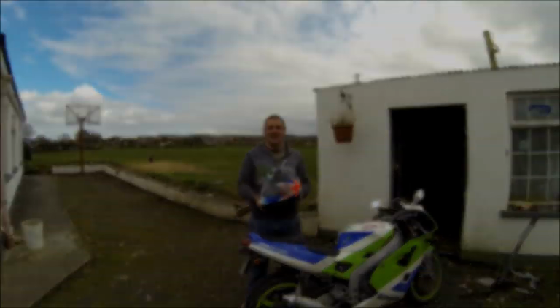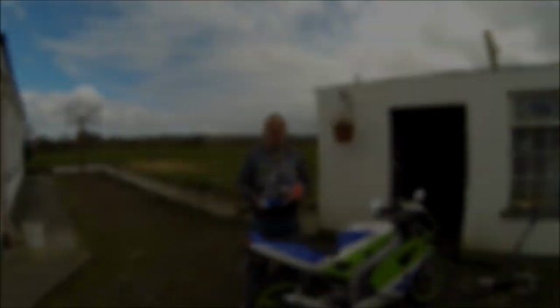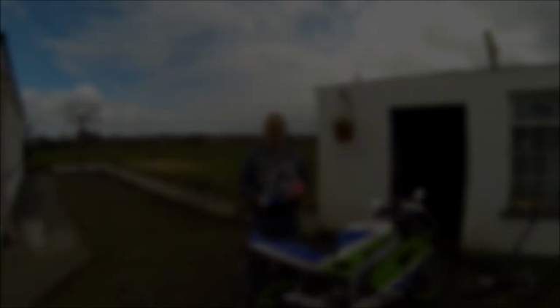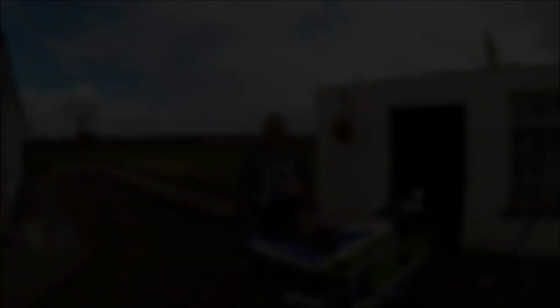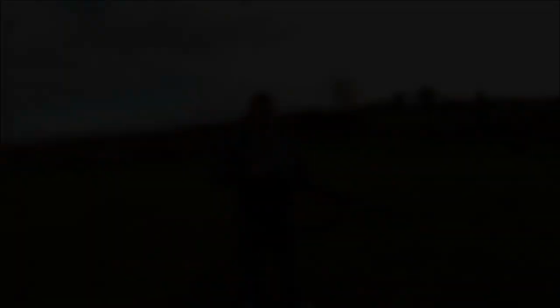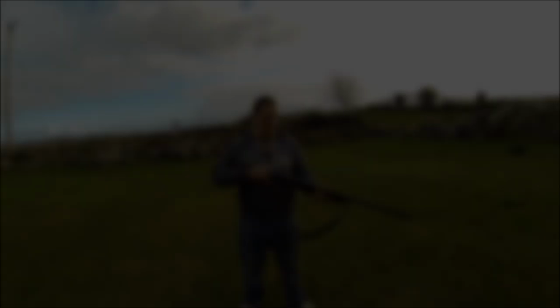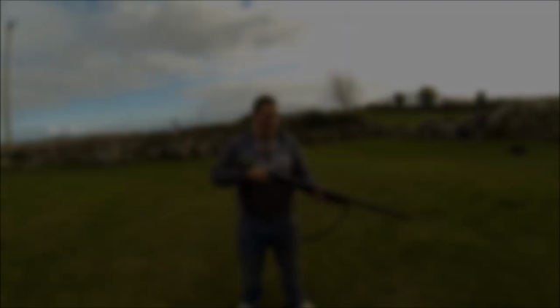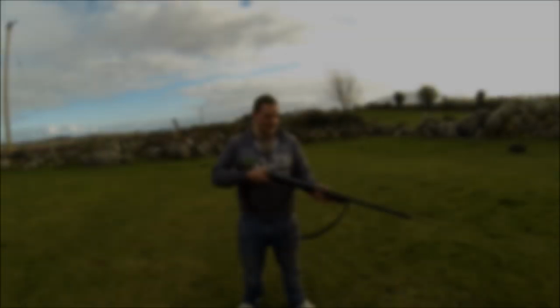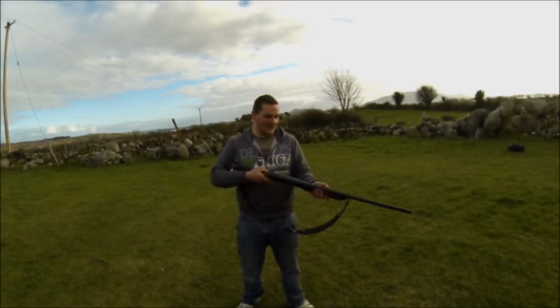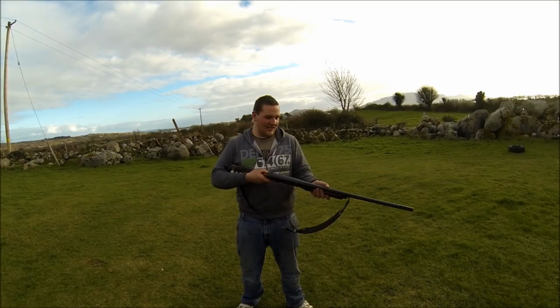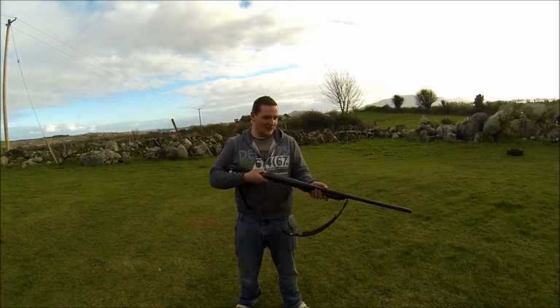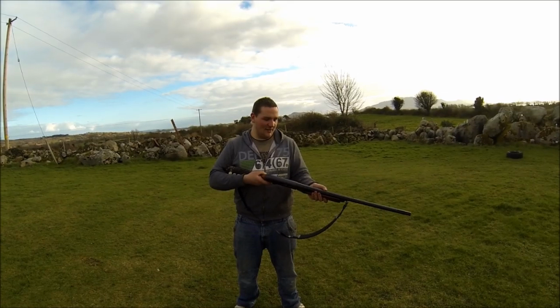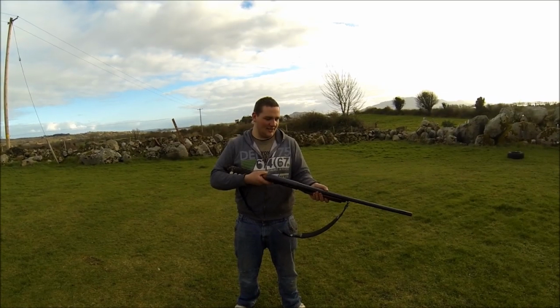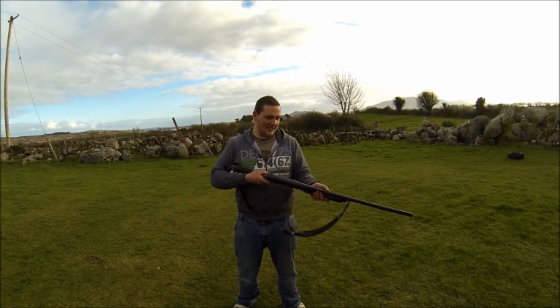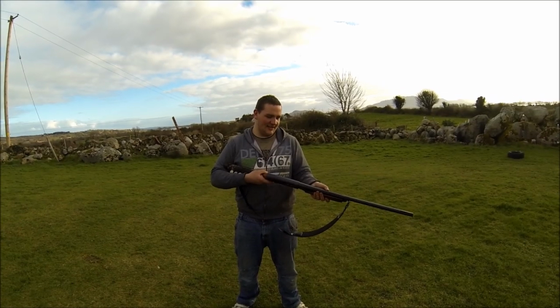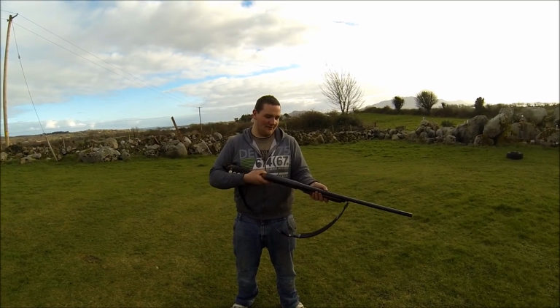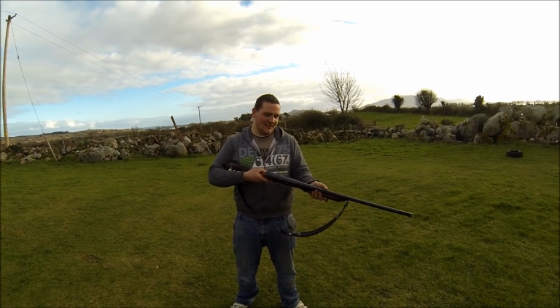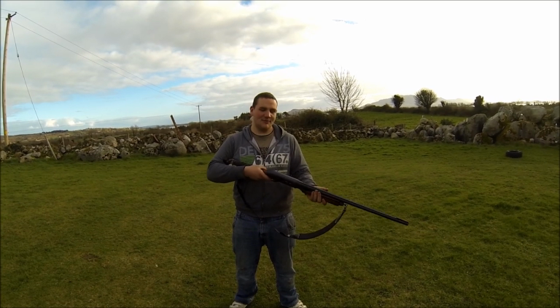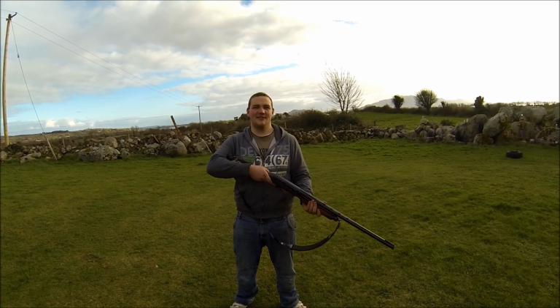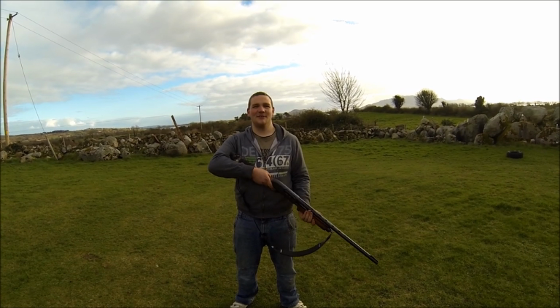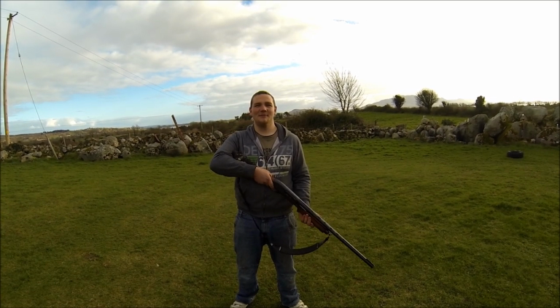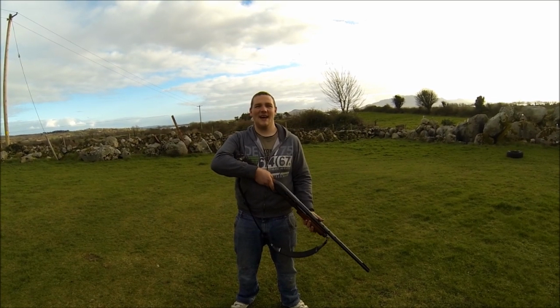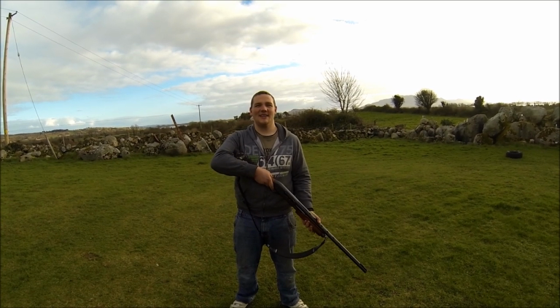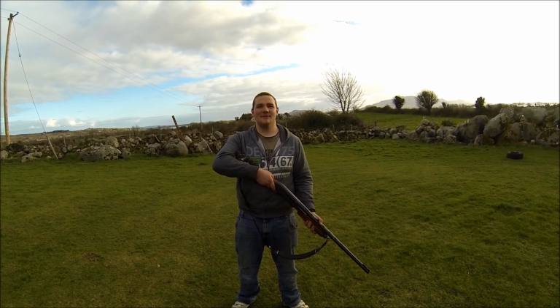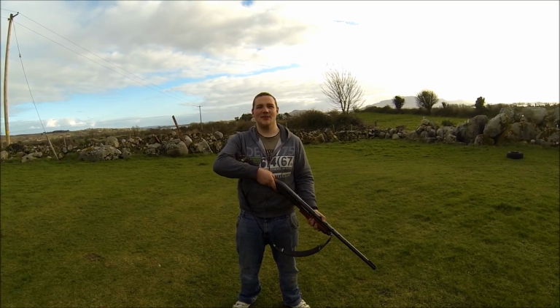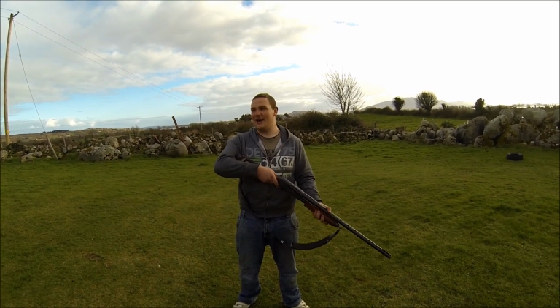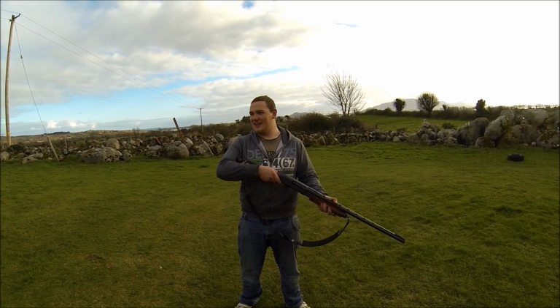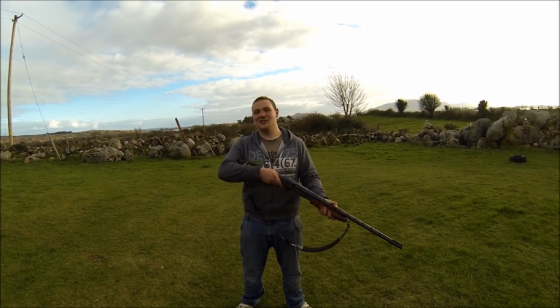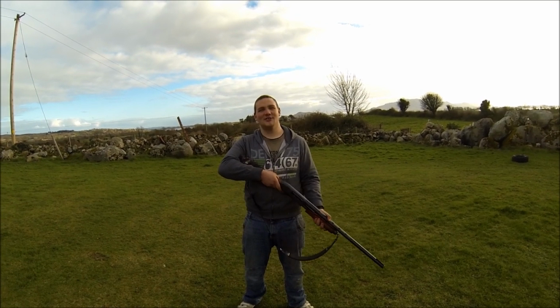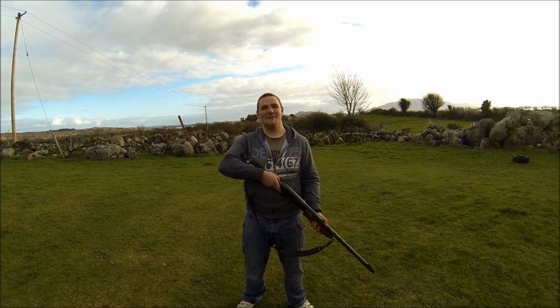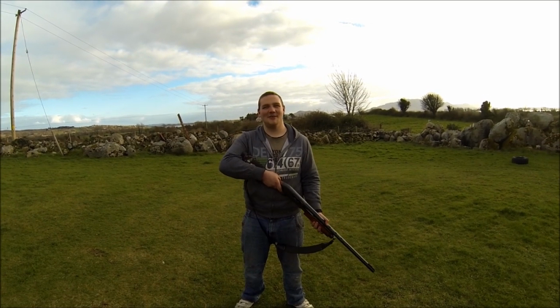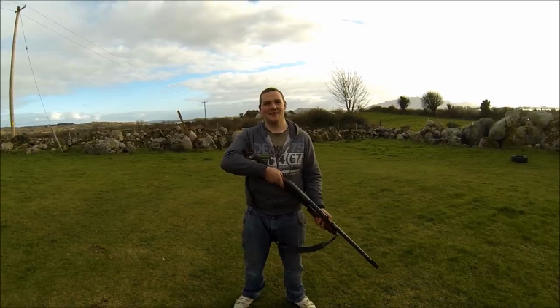Alright guys, this is the gun we're going to use today. It's a Remington 870 Express Super Magnum, so let's shoot the helmet with it.